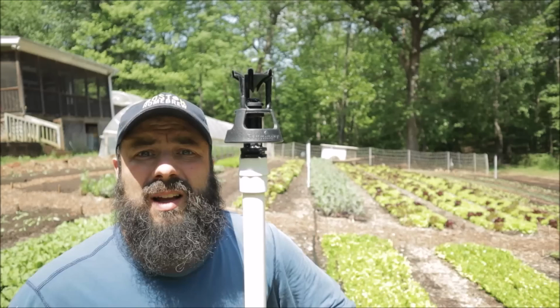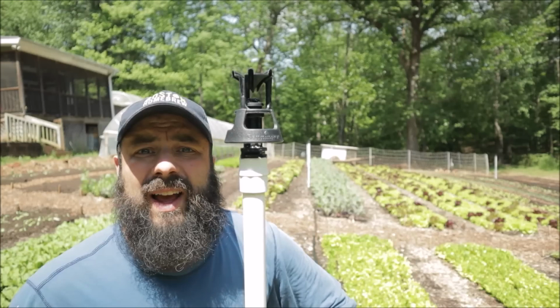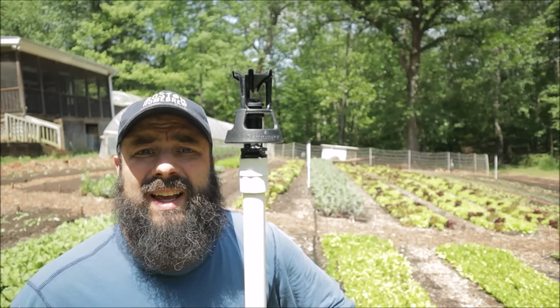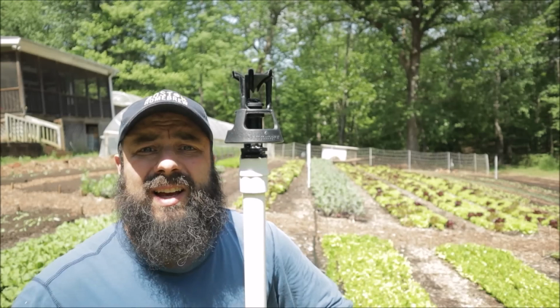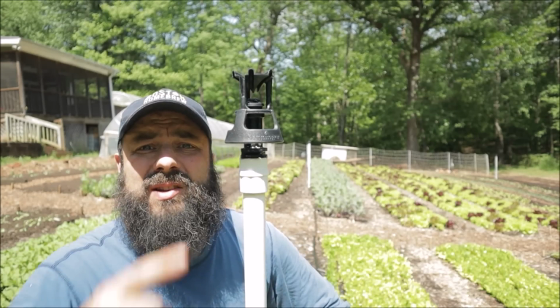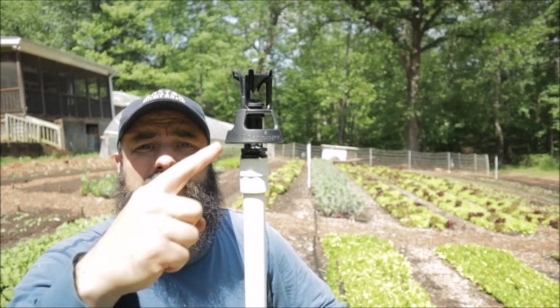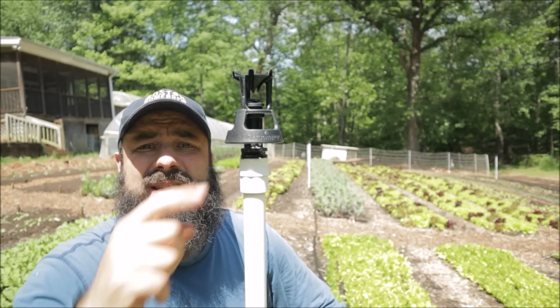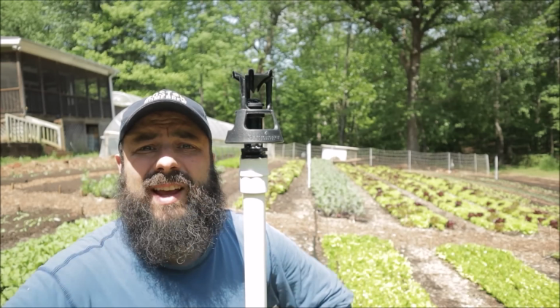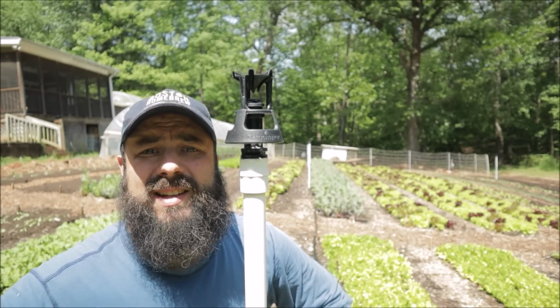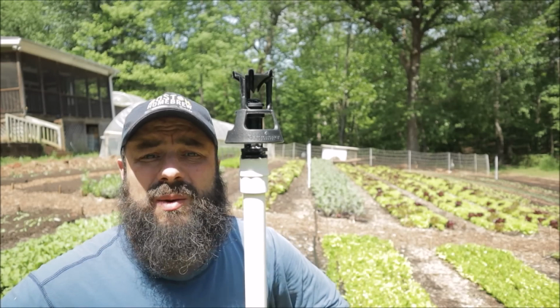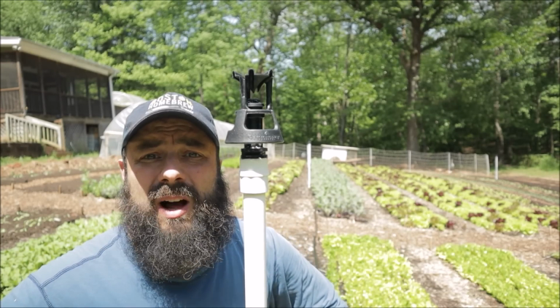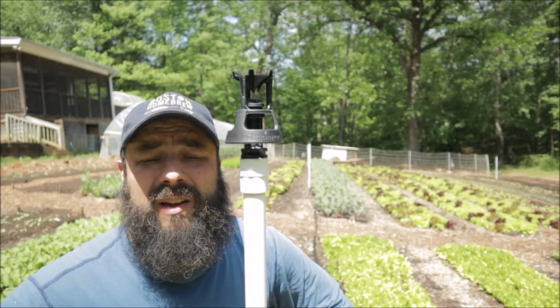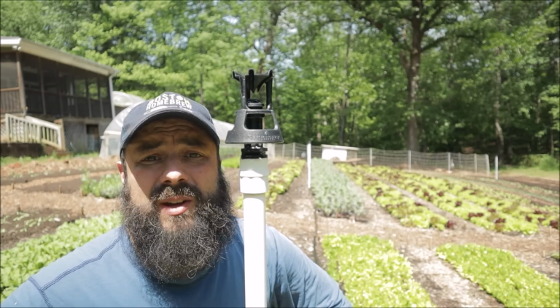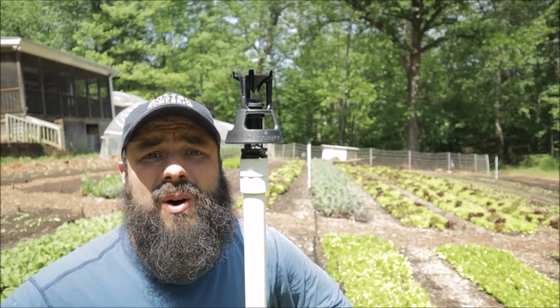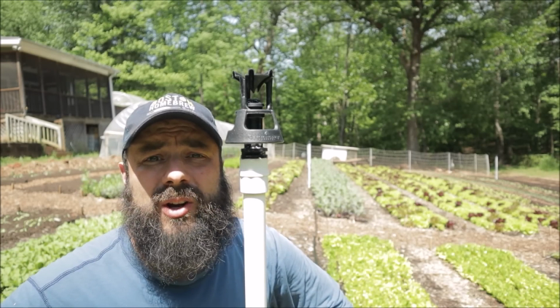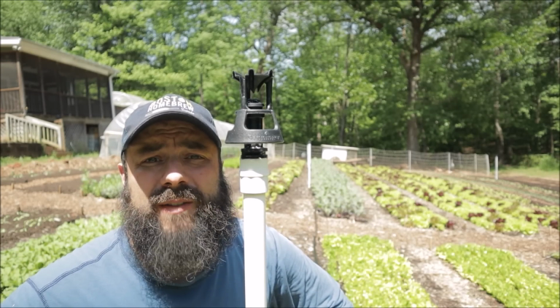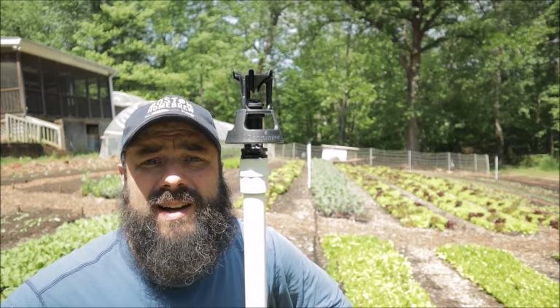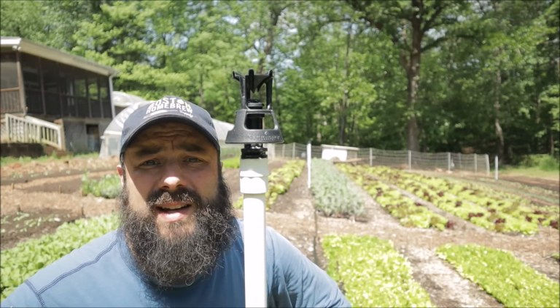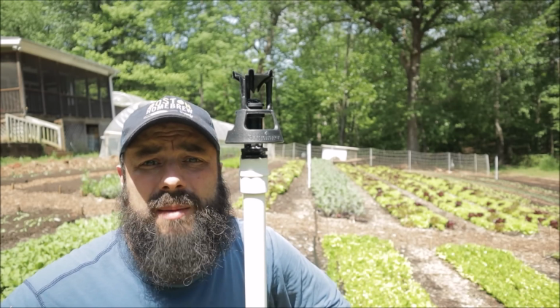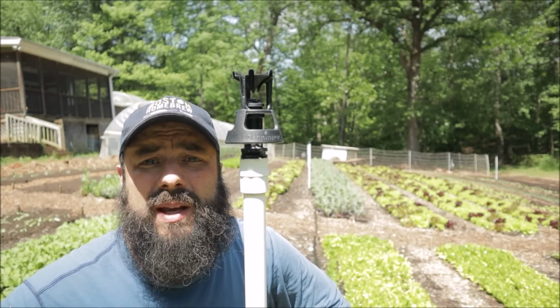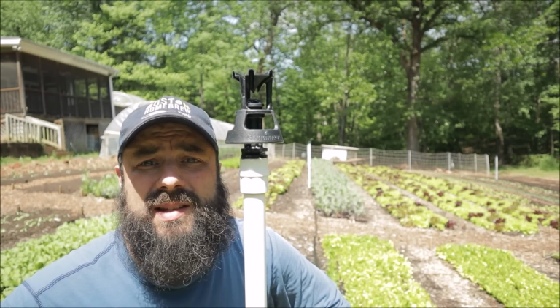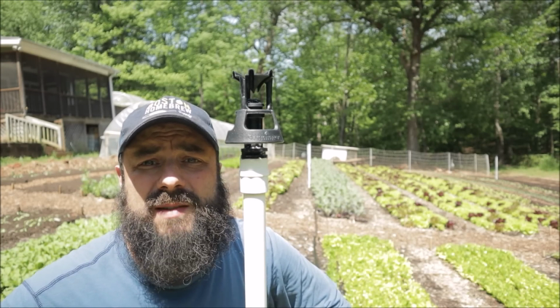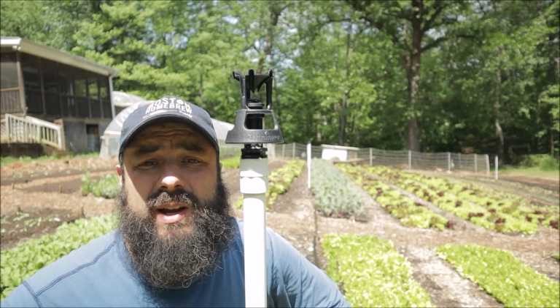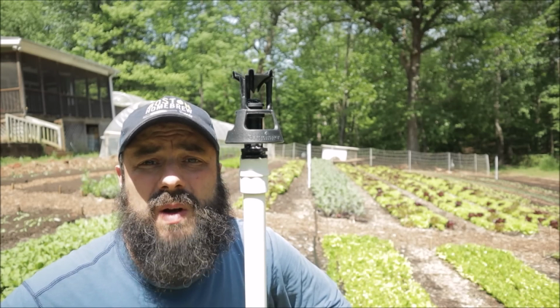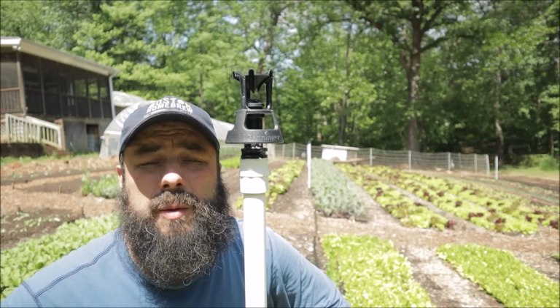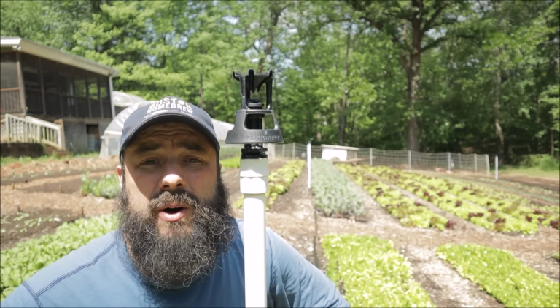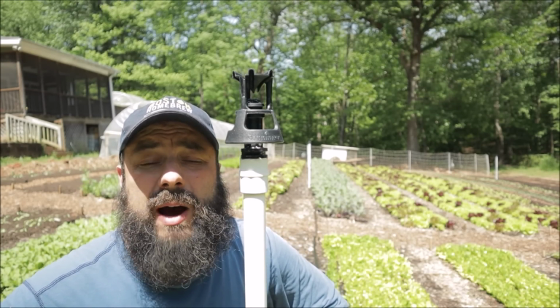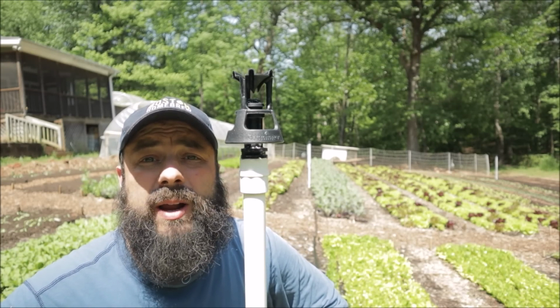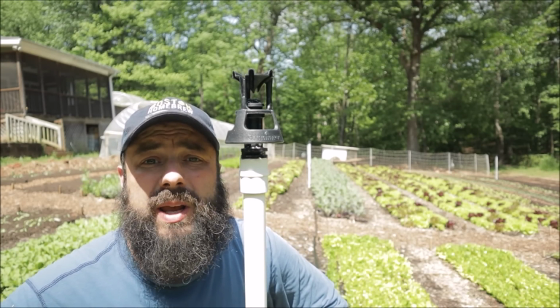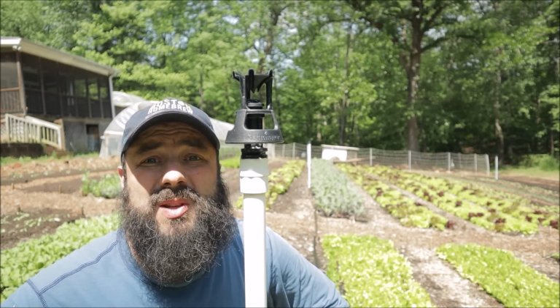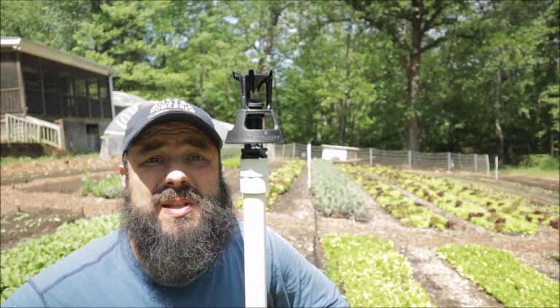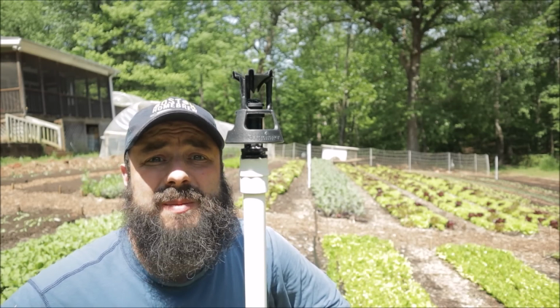Hey, do you know what this thing is? Well, if you don't, you're gonna find out today because this video is all about our irrigation system.